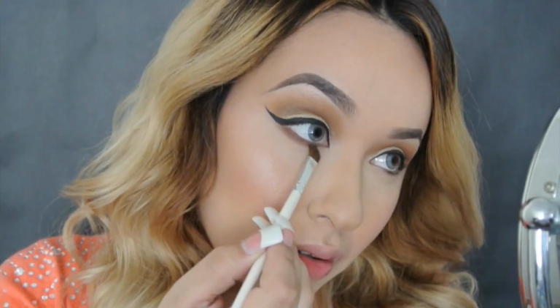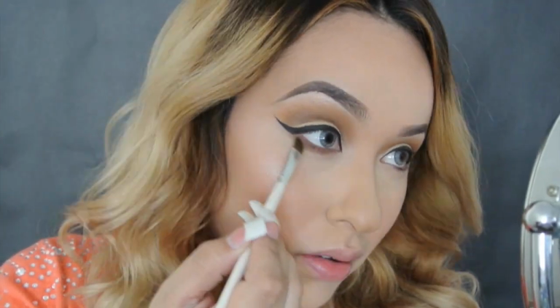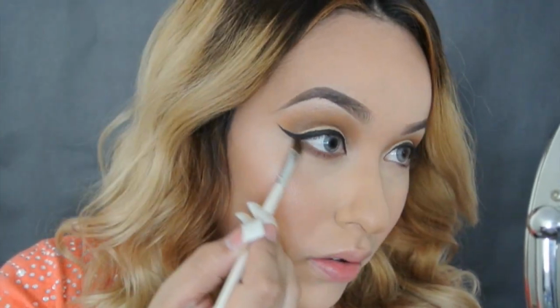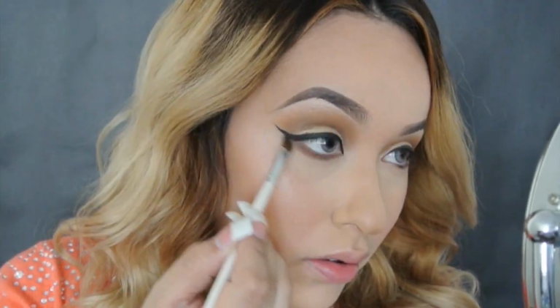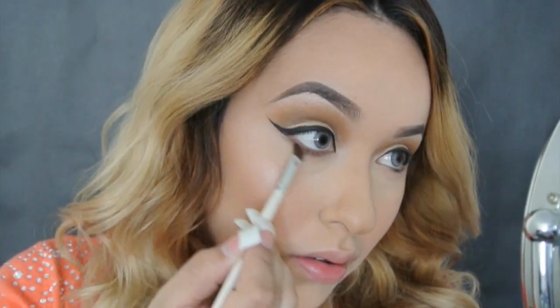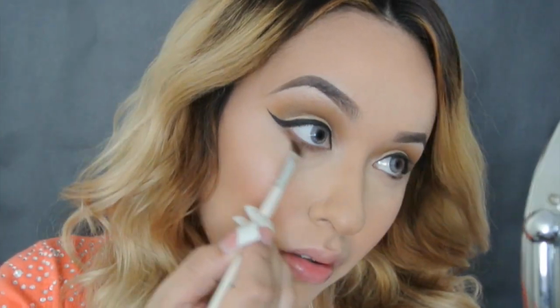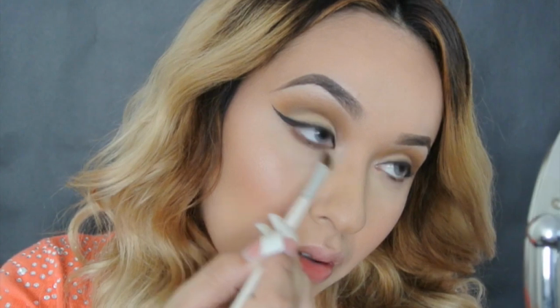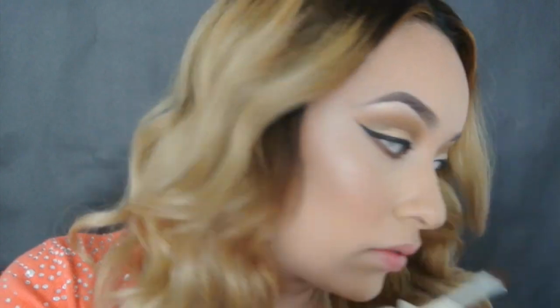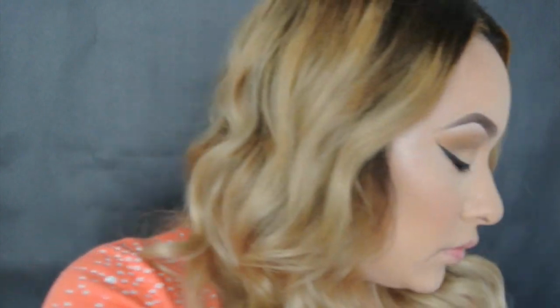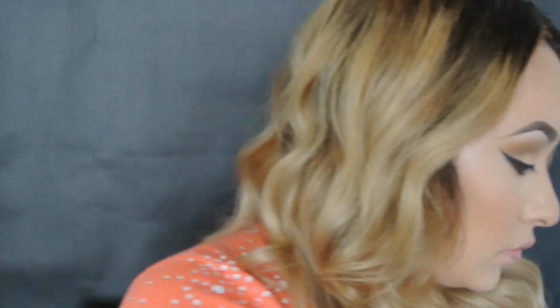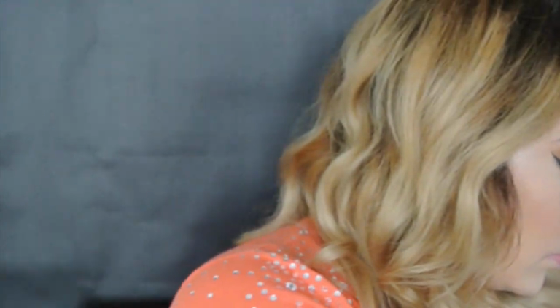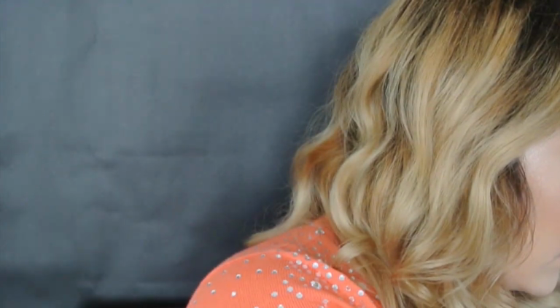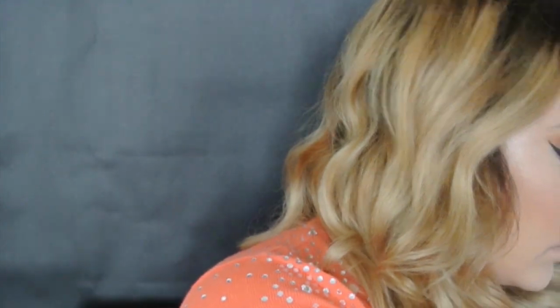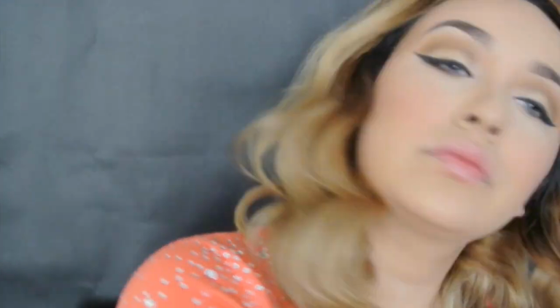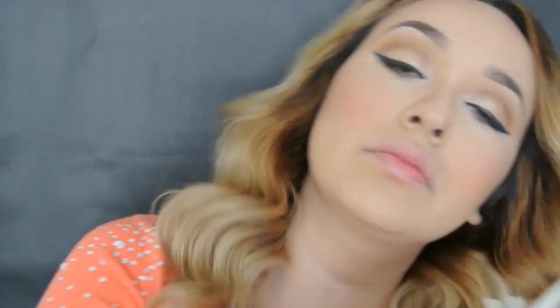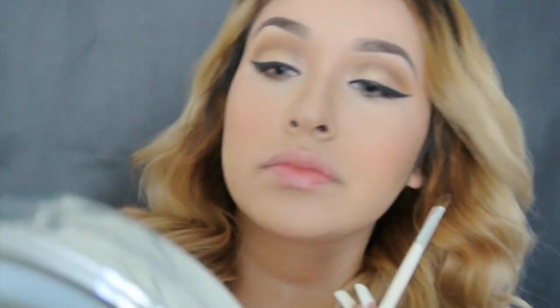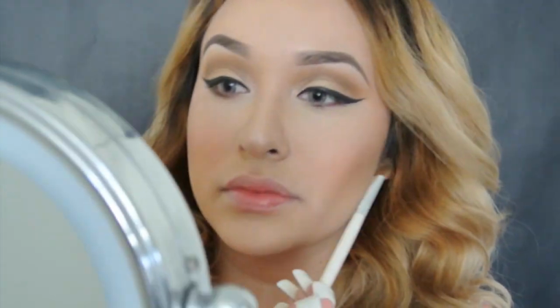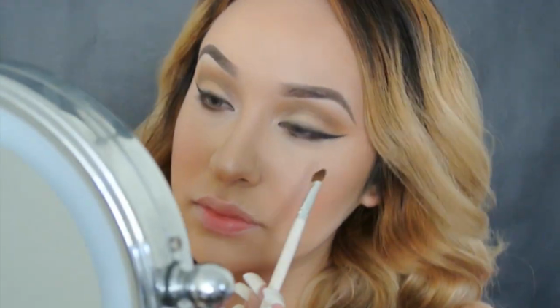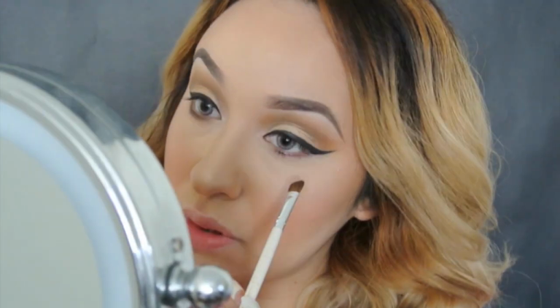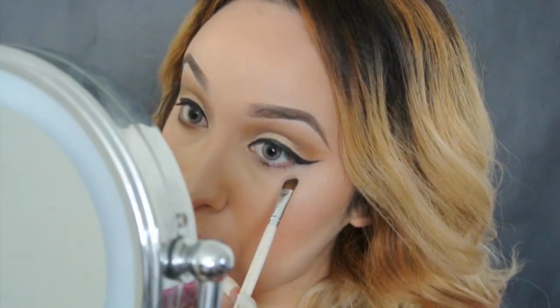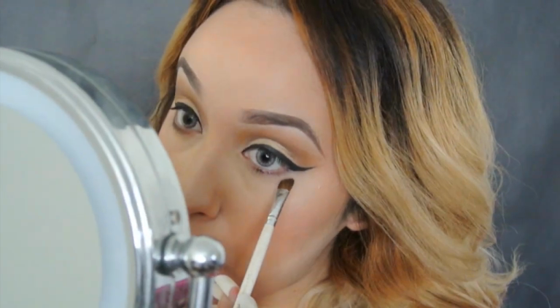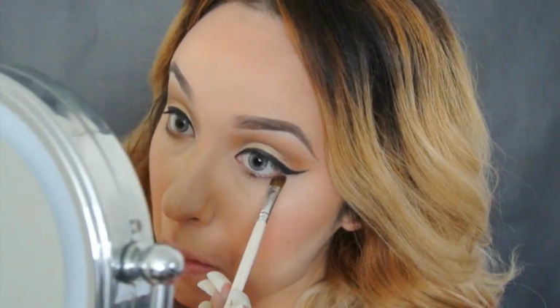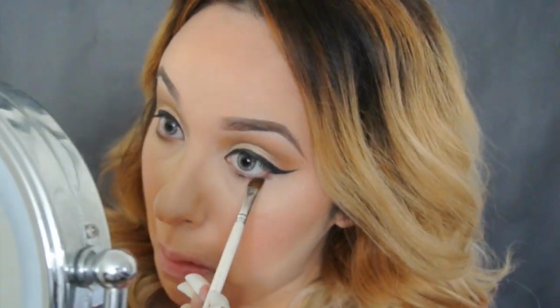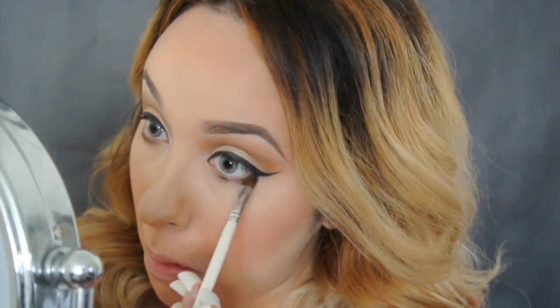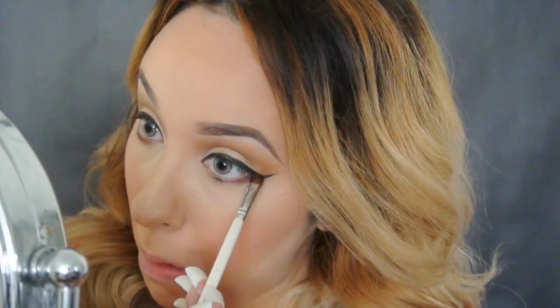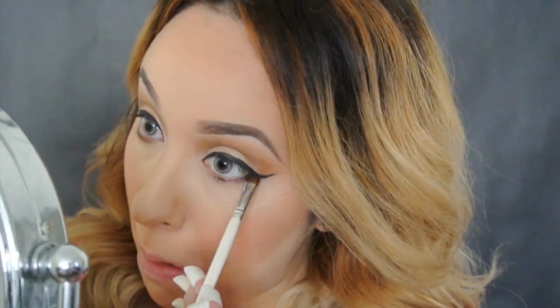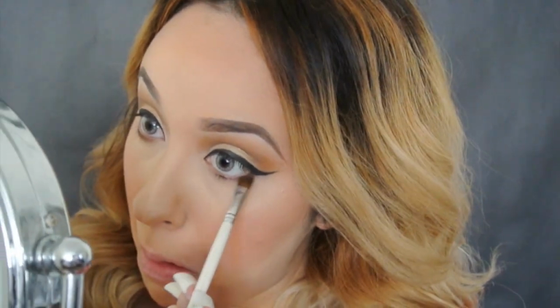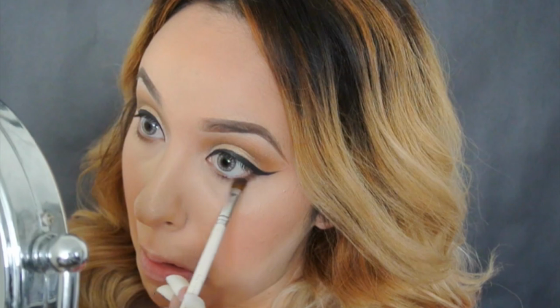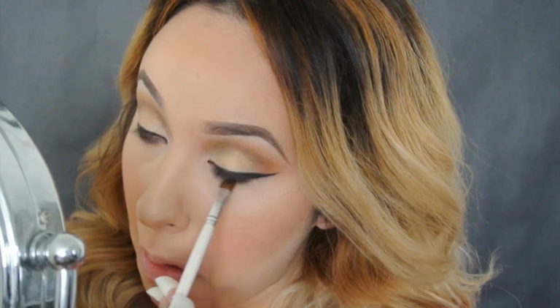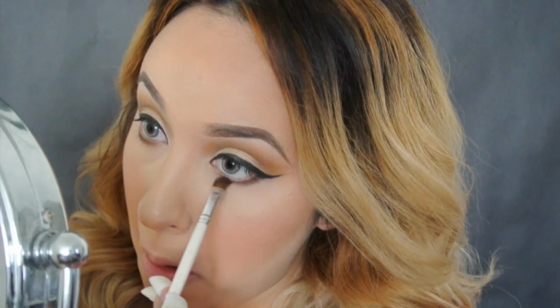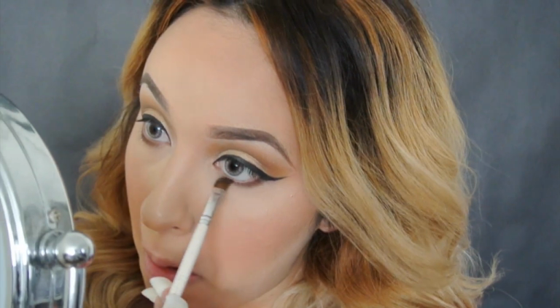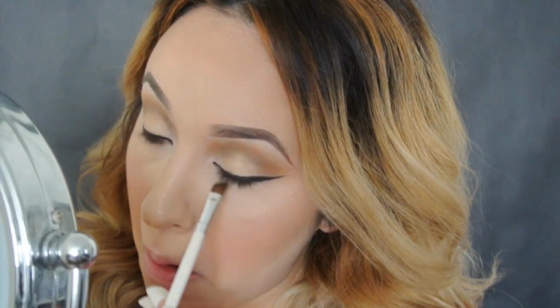Now taking this chocolate brown — the one that we used on our crease — we're applying it on our bottom lash line.